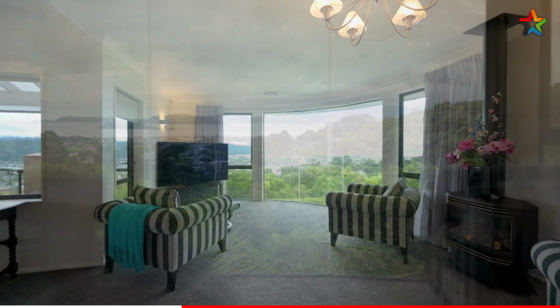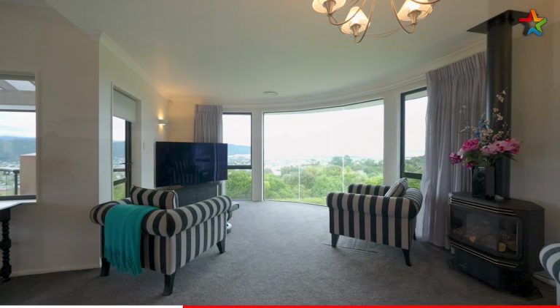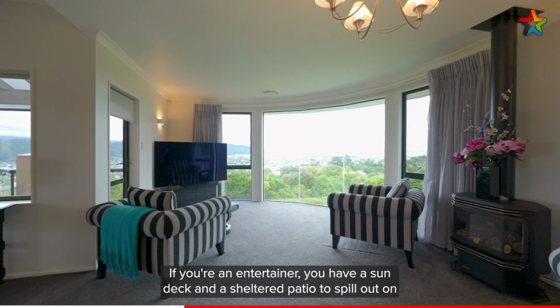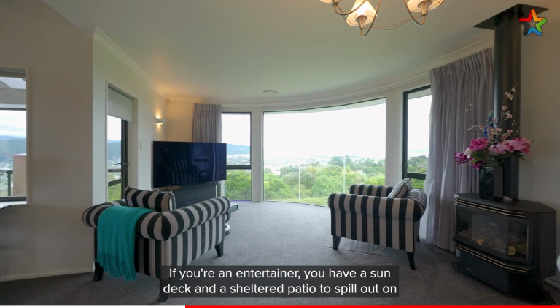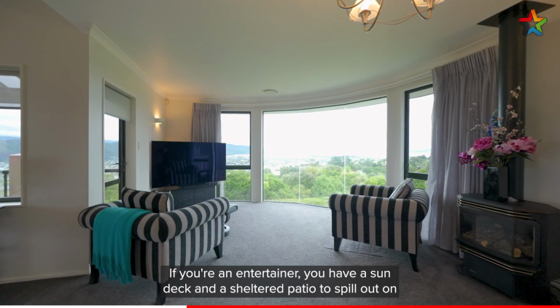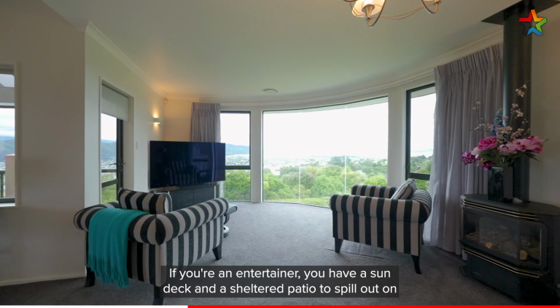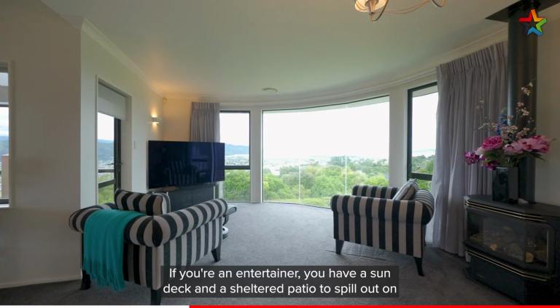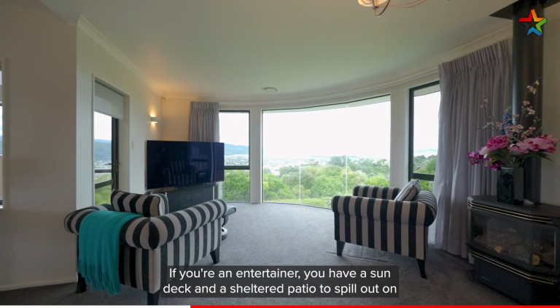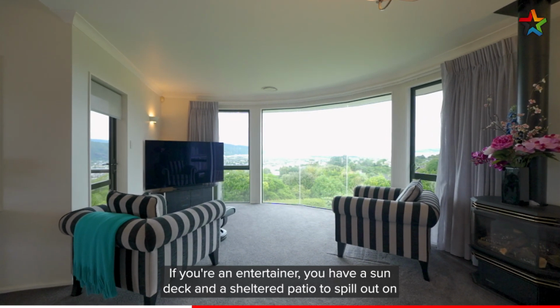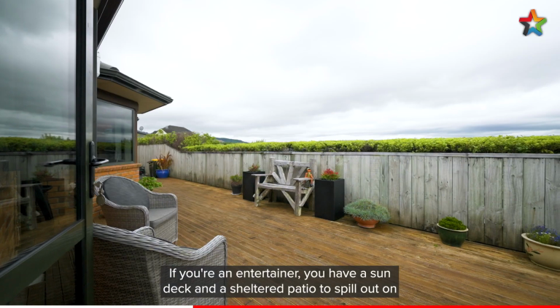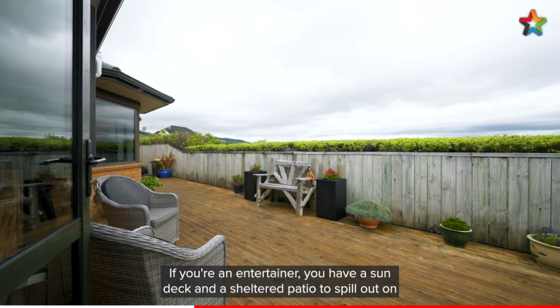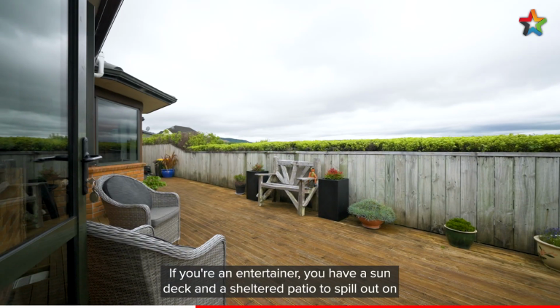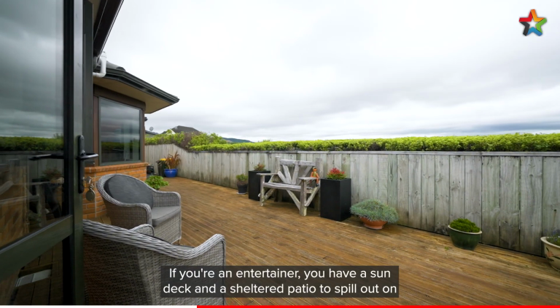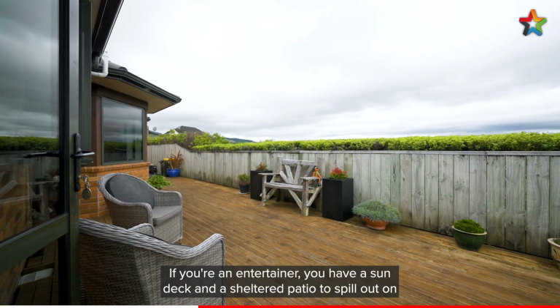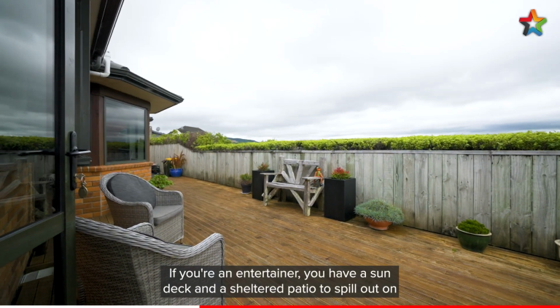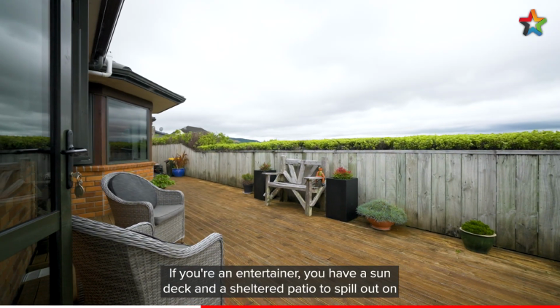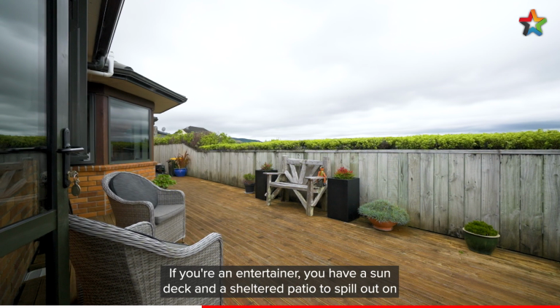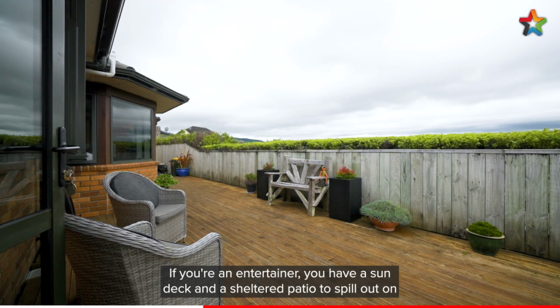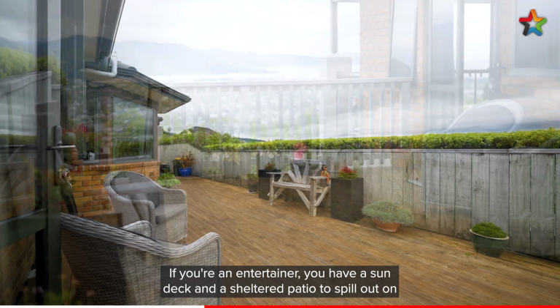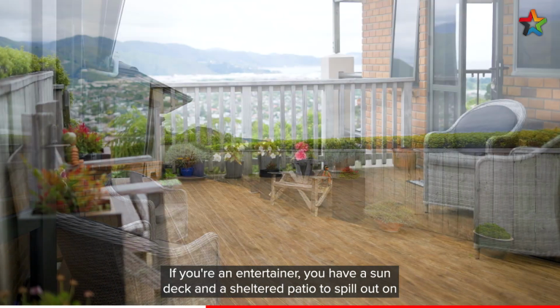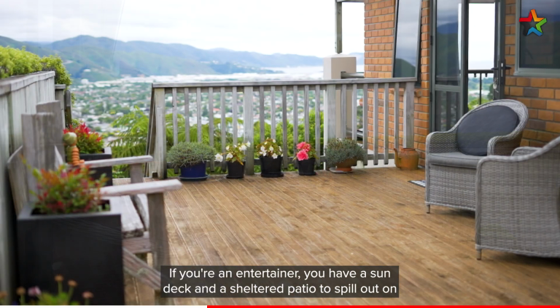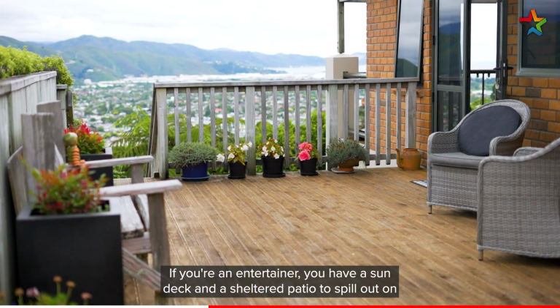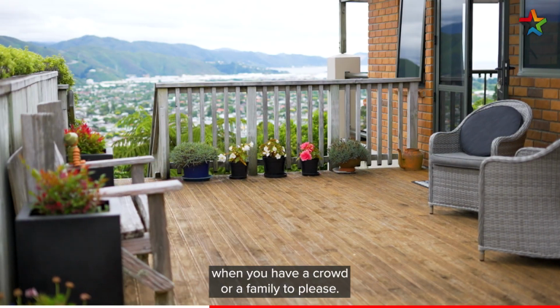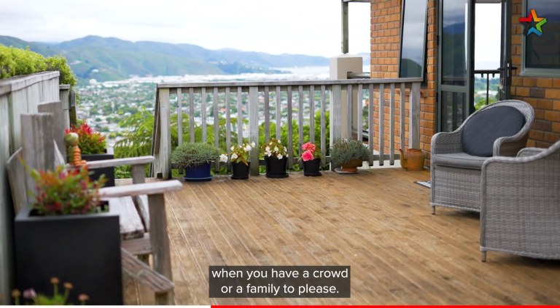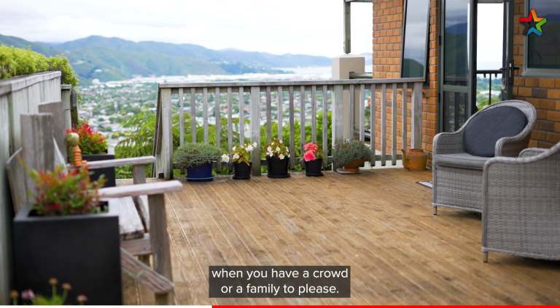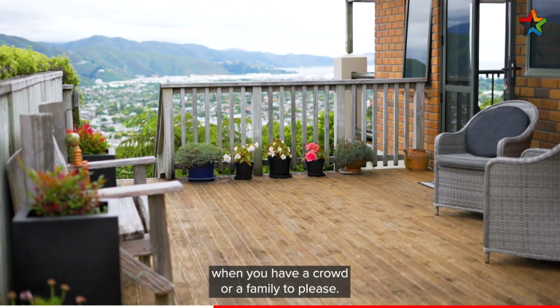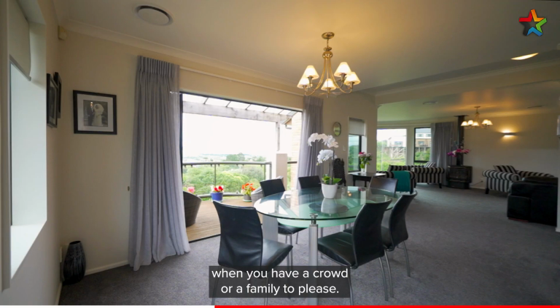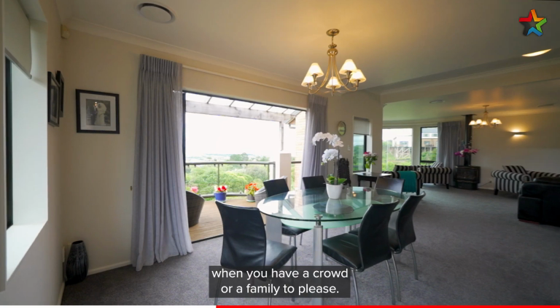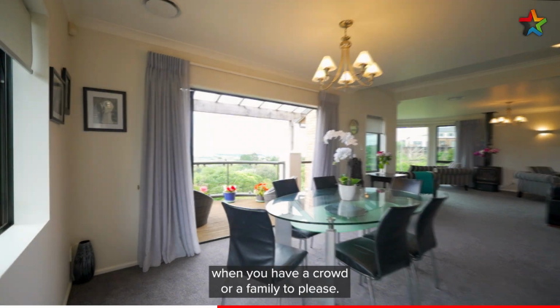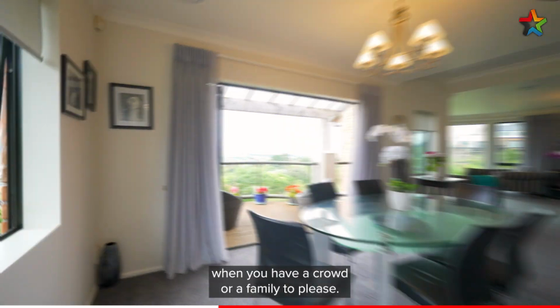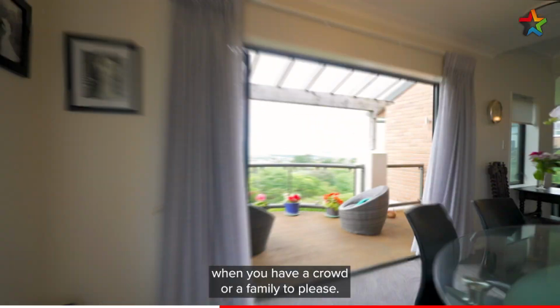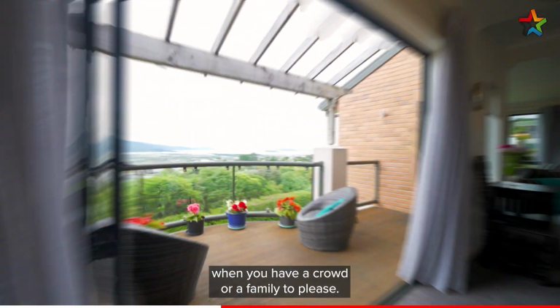If you're an entertainer, you have a sun deck and a sheltered patio to spill out on when you have a crowd or a family to please.